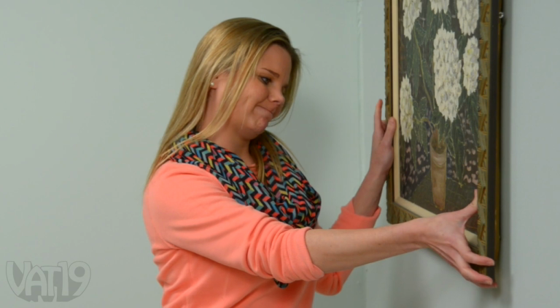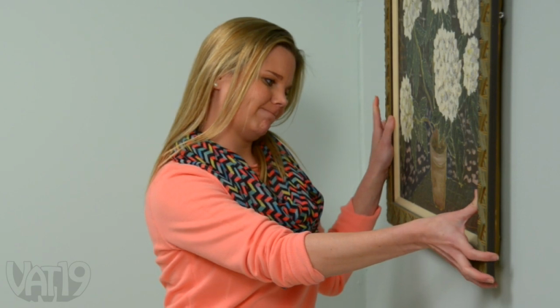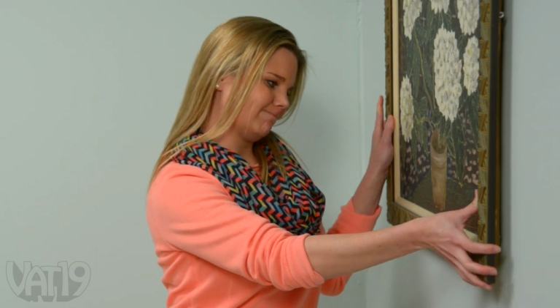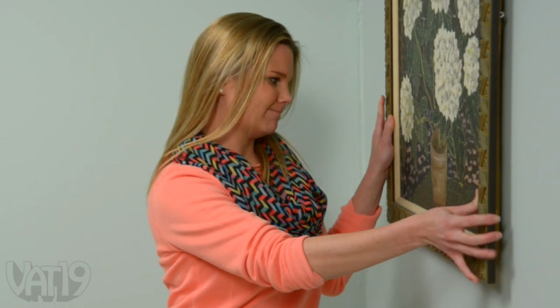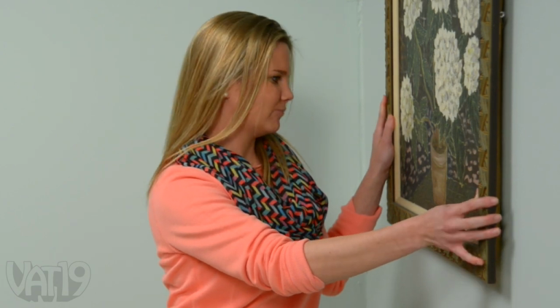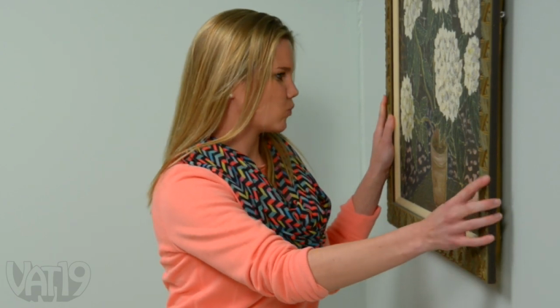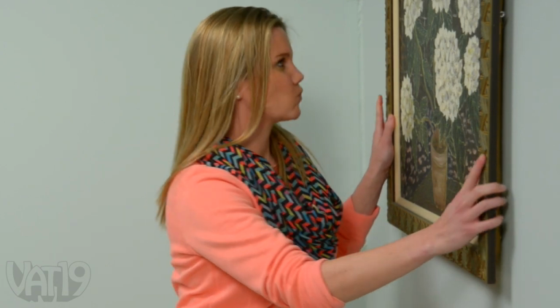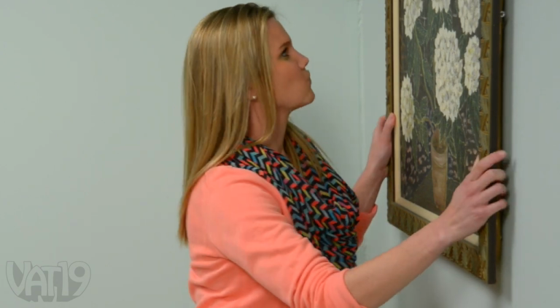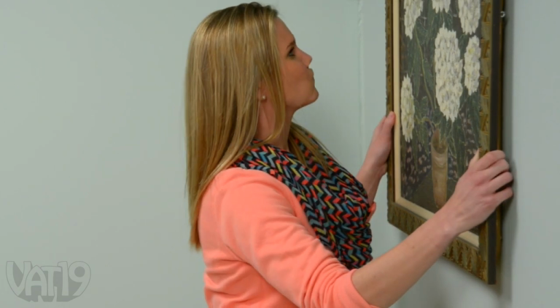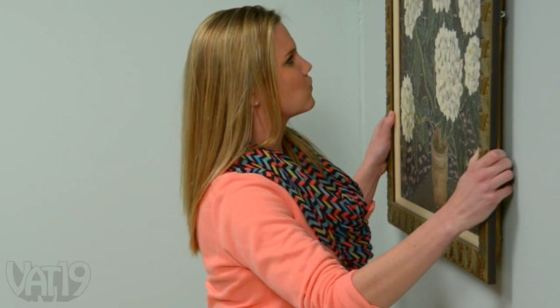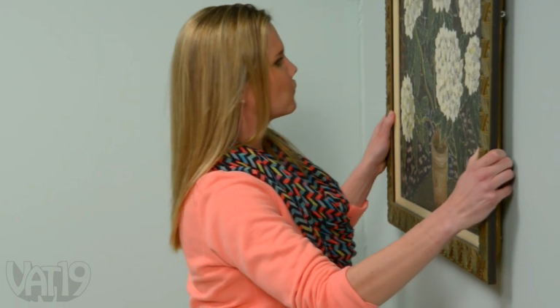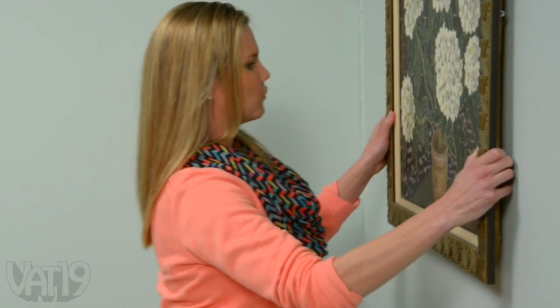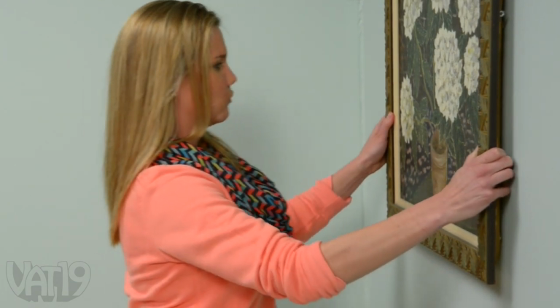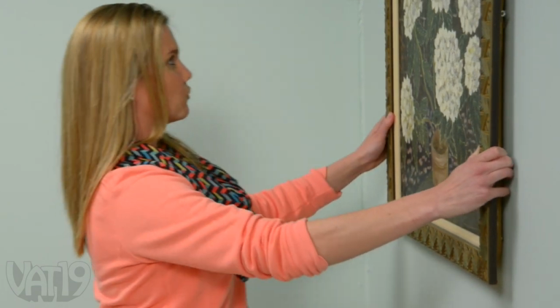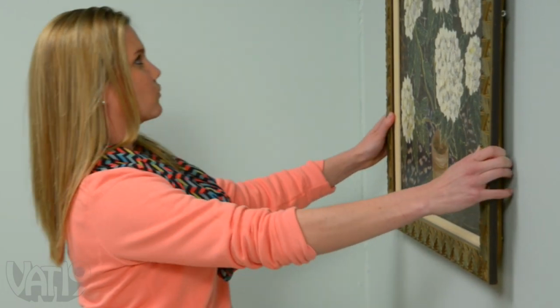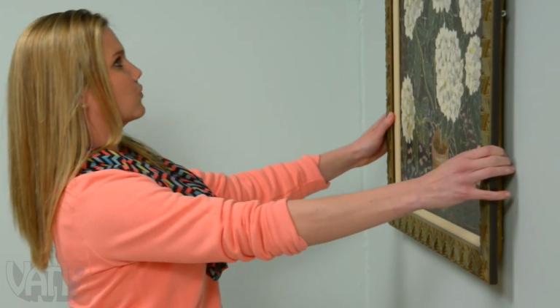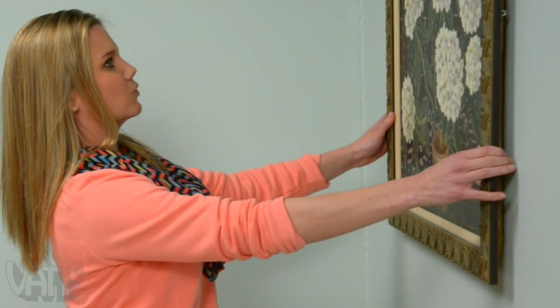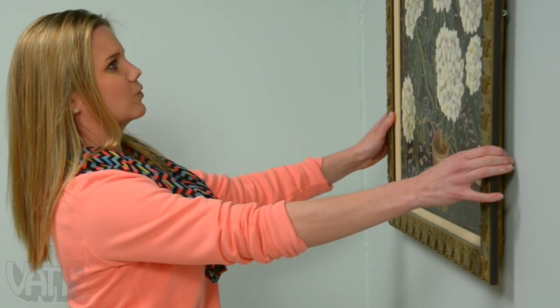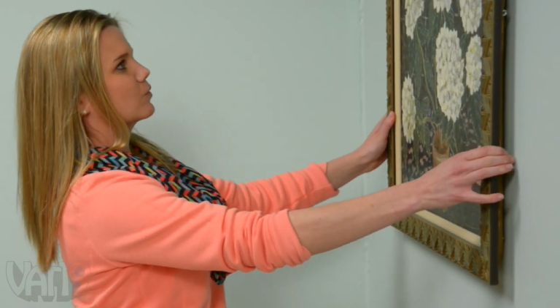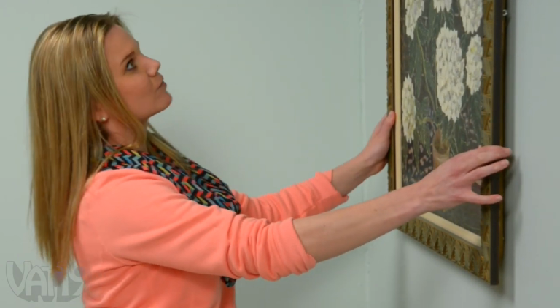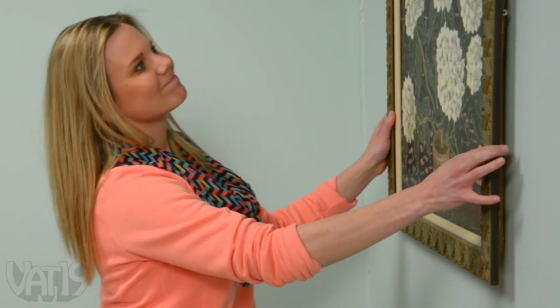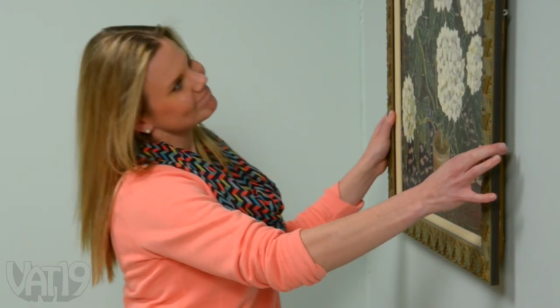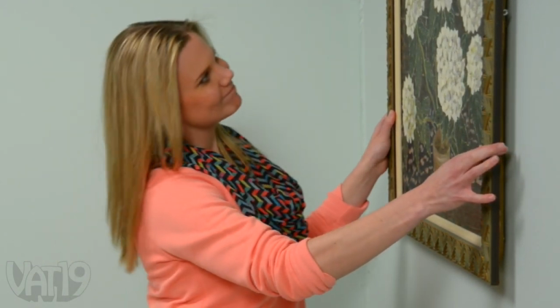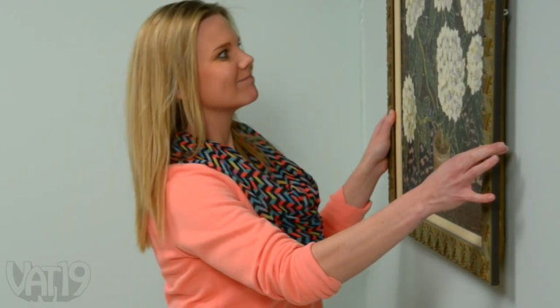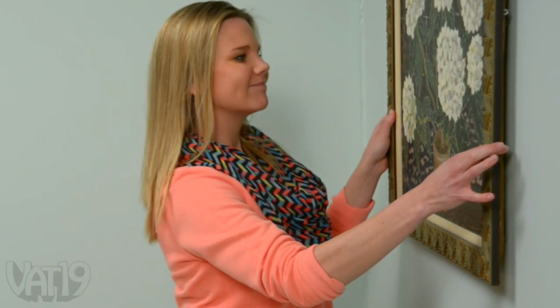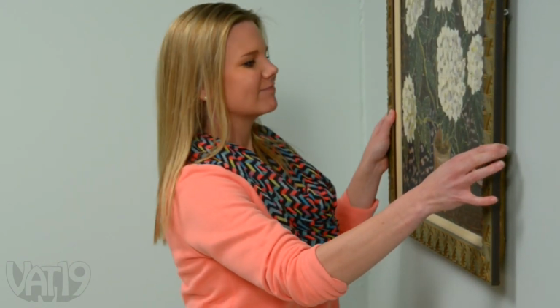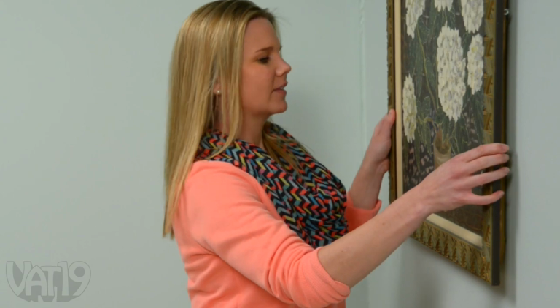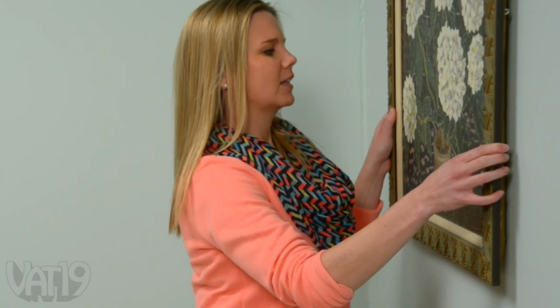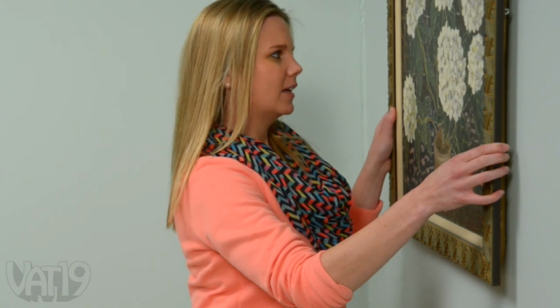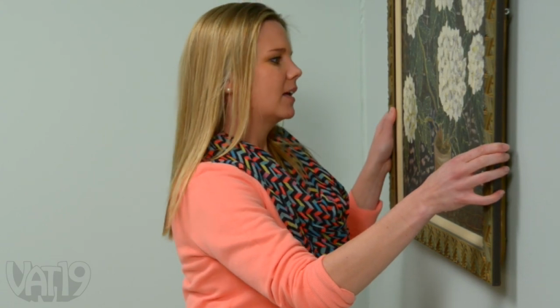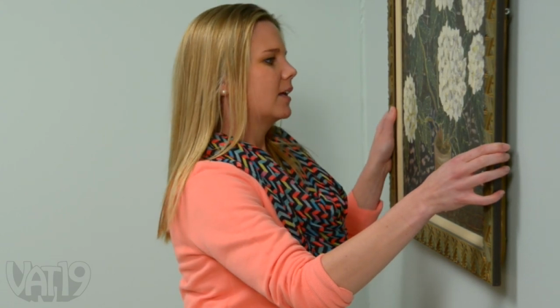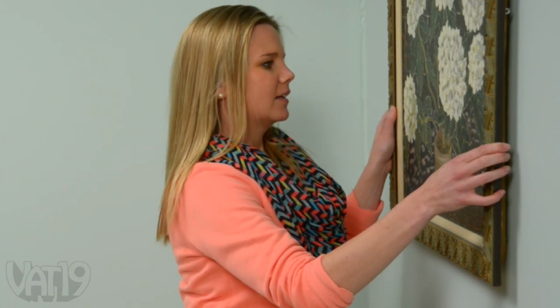Oh, I found it! It was in the tool chest closet. Boy, is my face red. And my toe is broken.